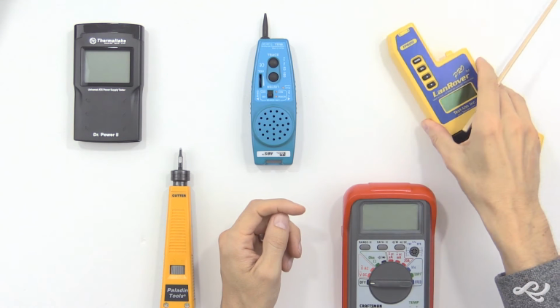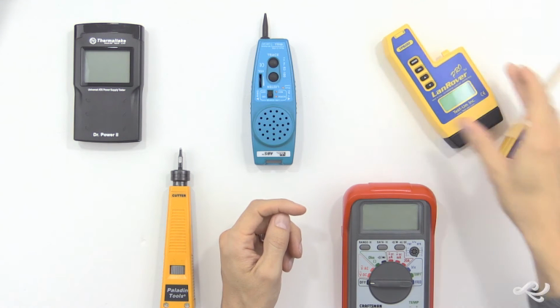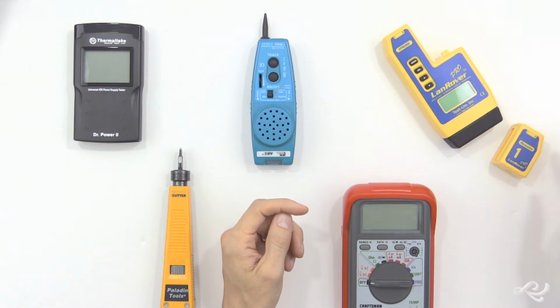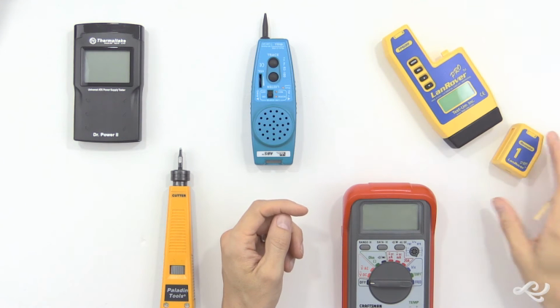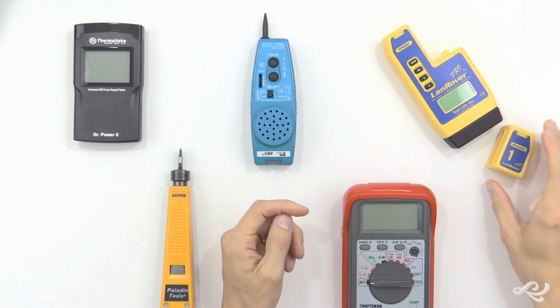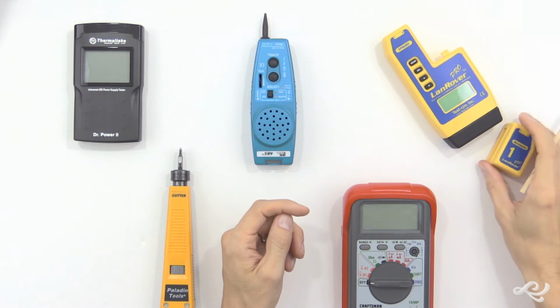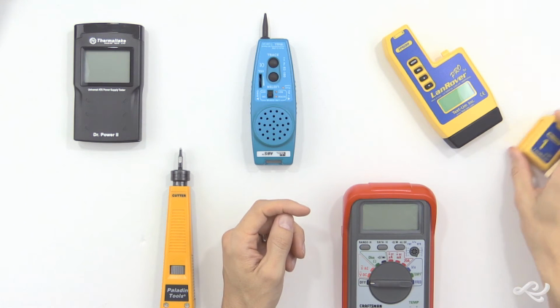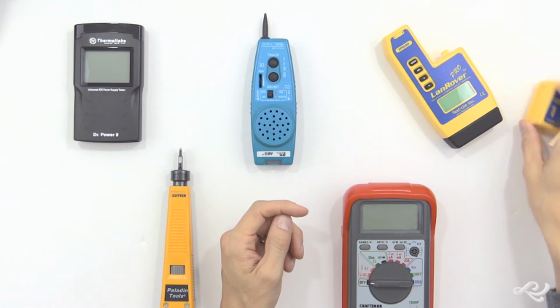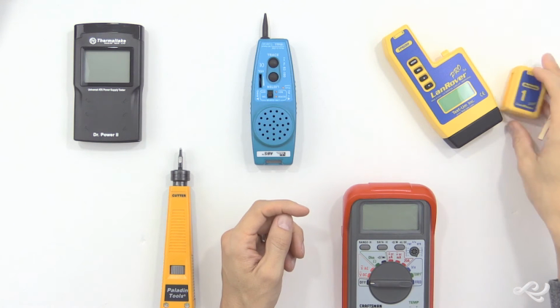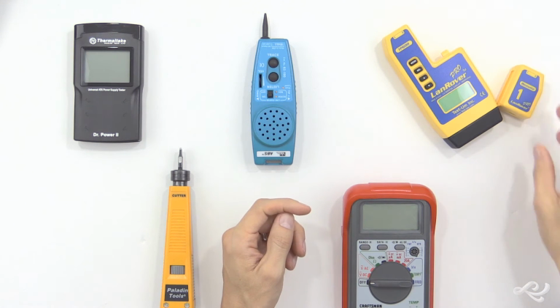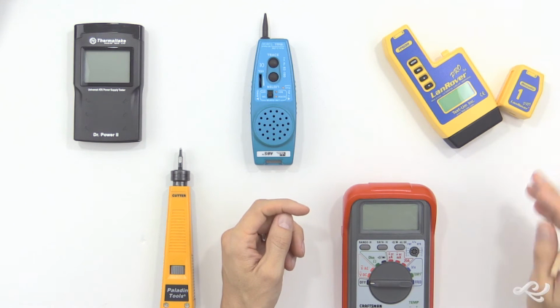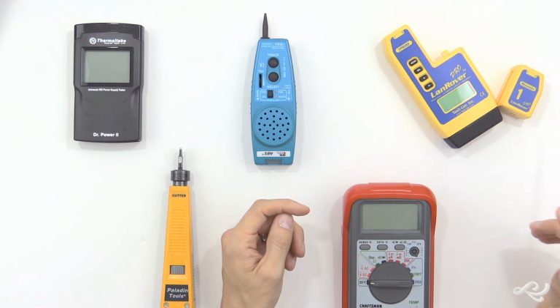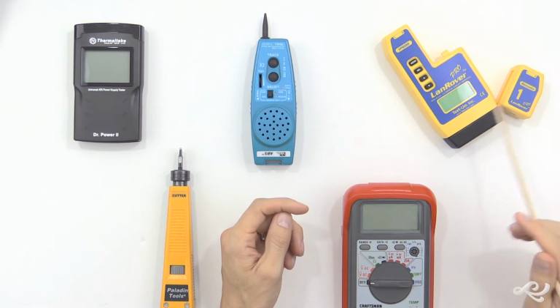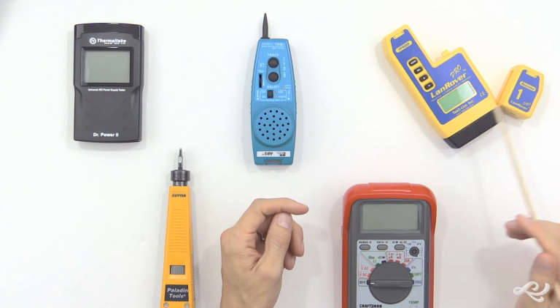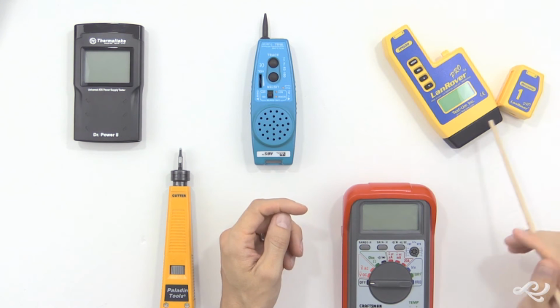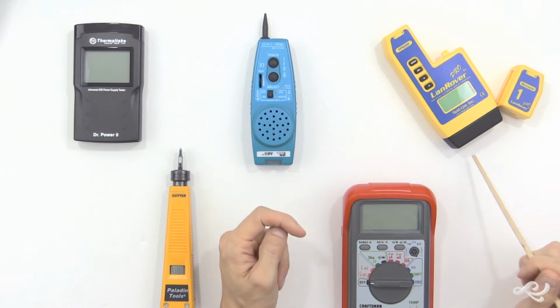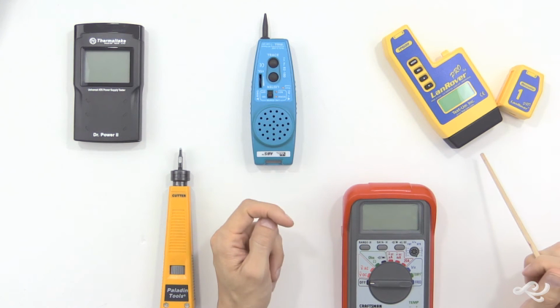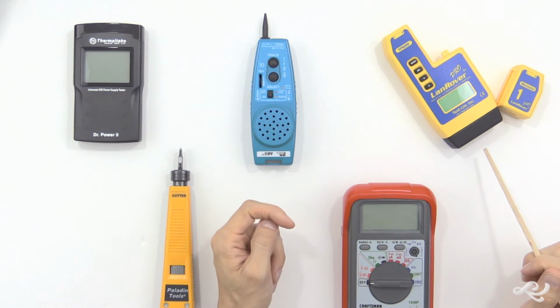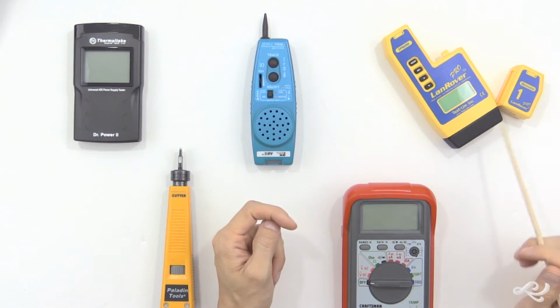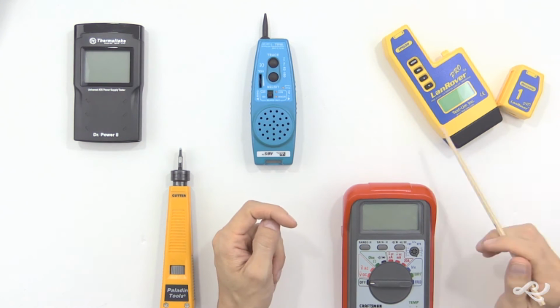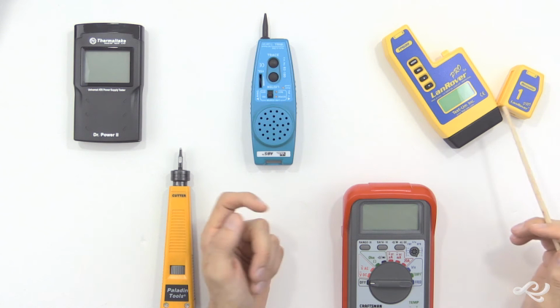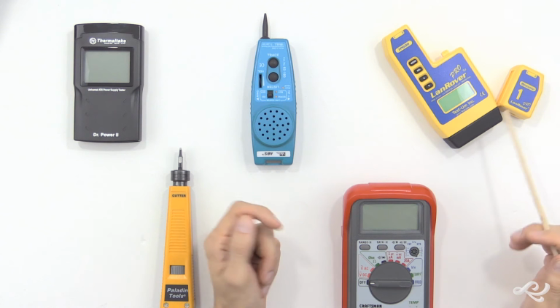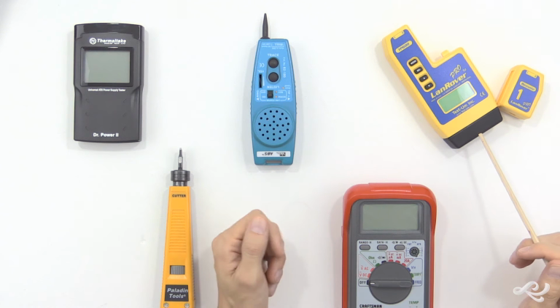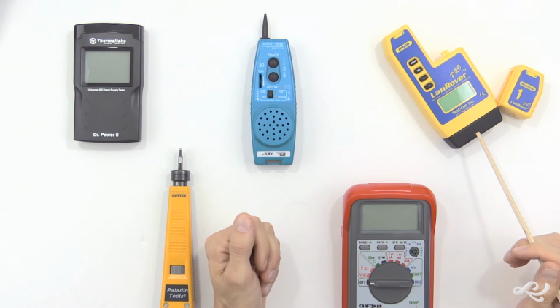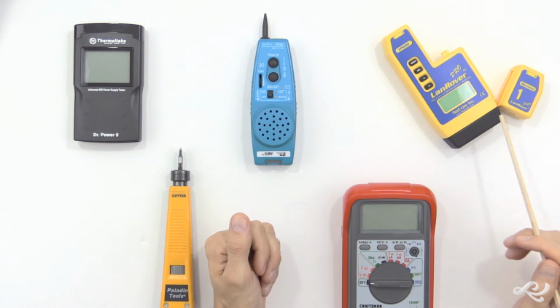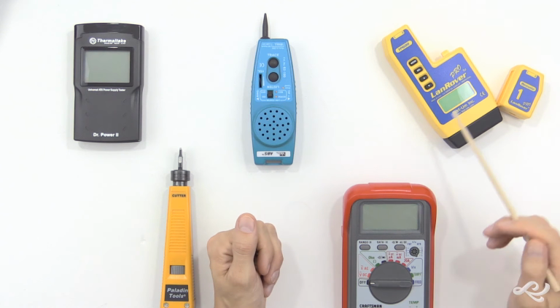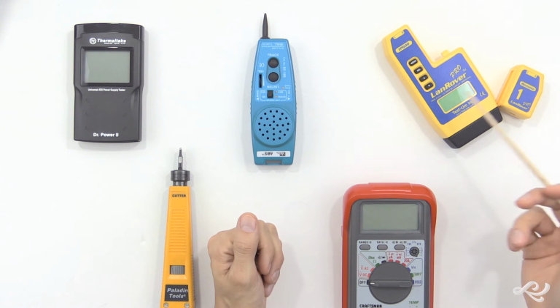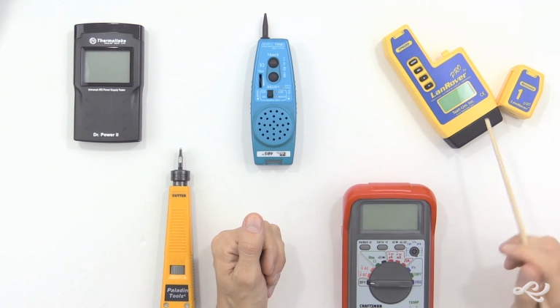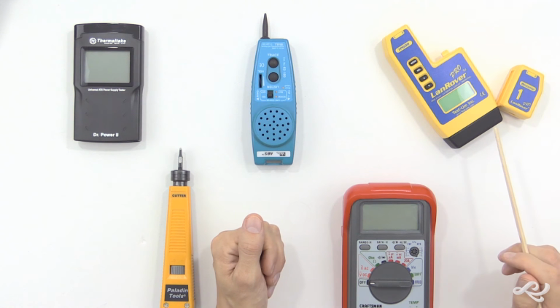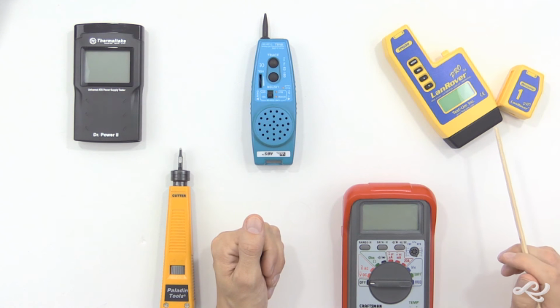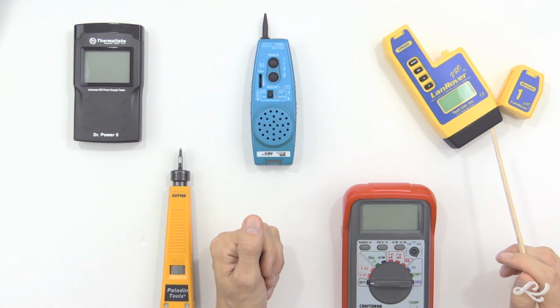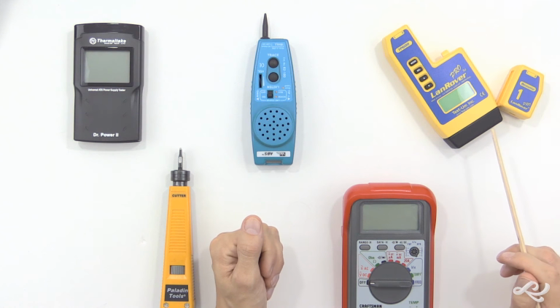So that's the cable certifier, and I use that all the time. There are a lot of different types out there — this is just one example.